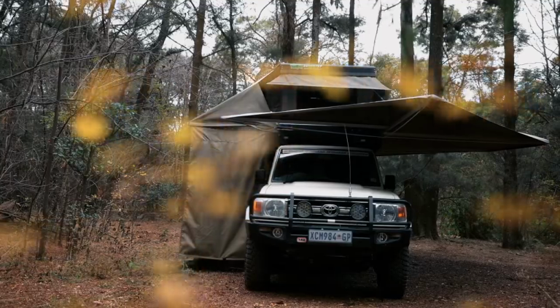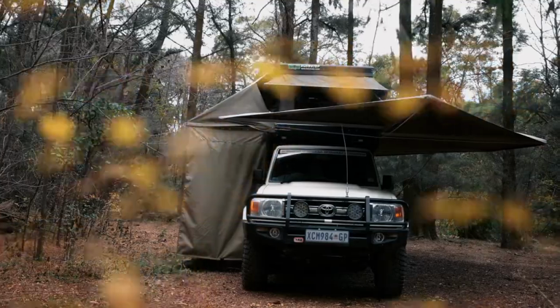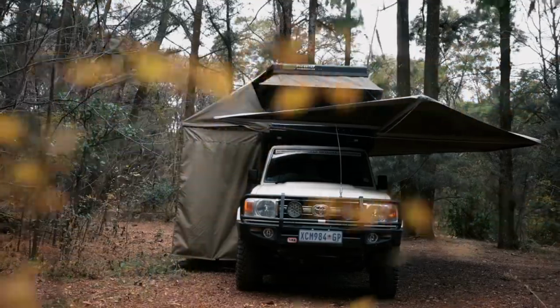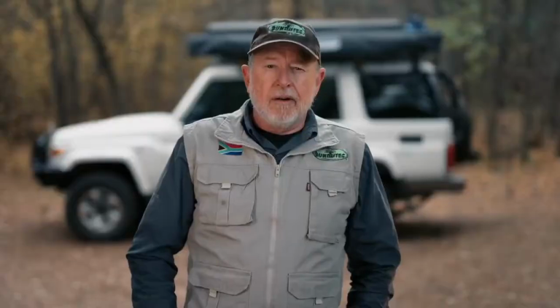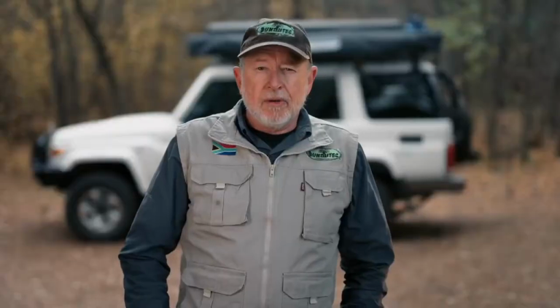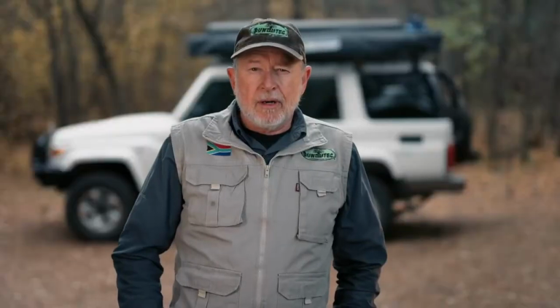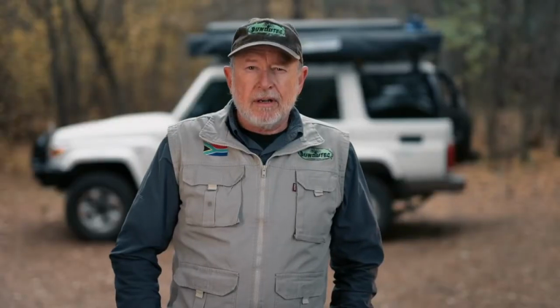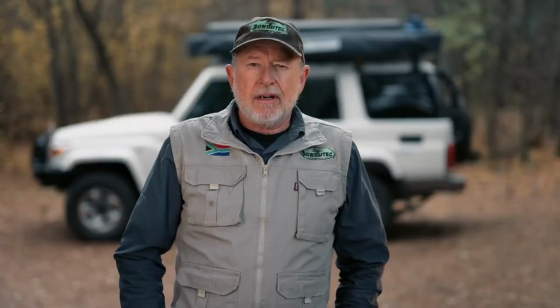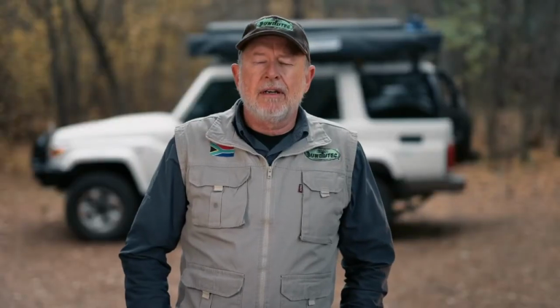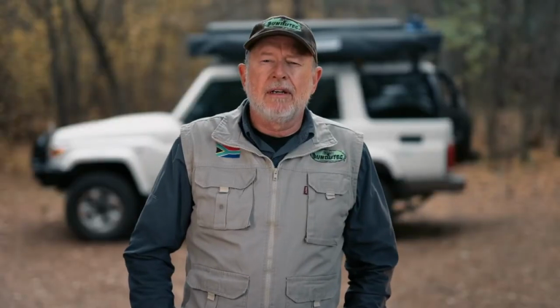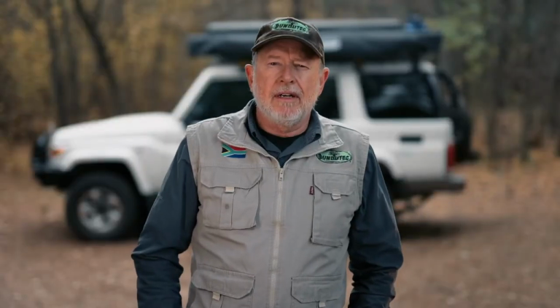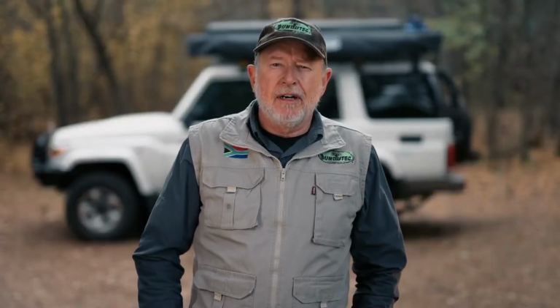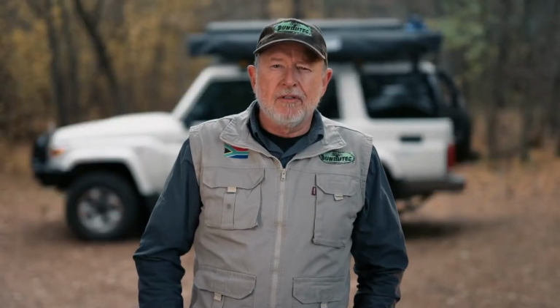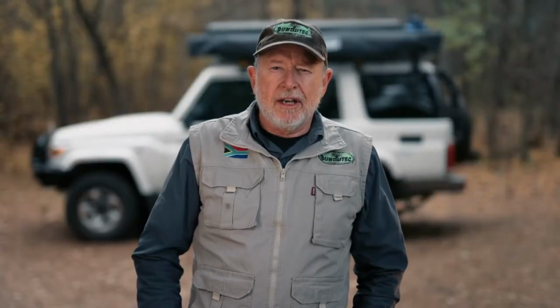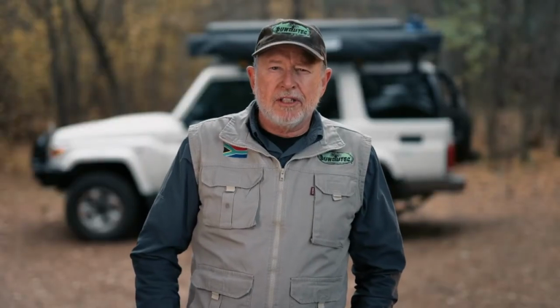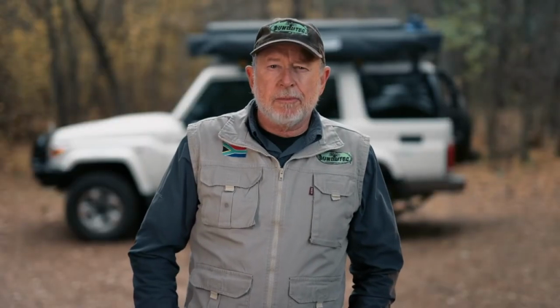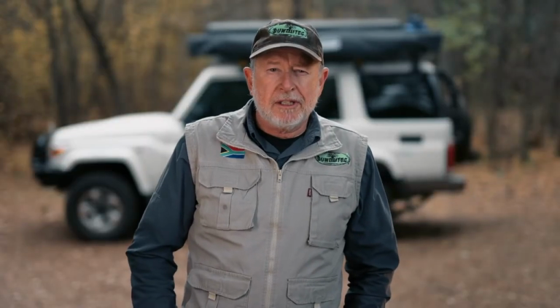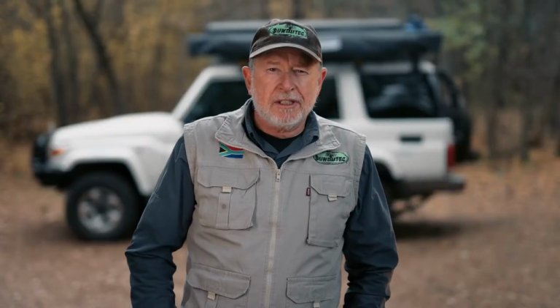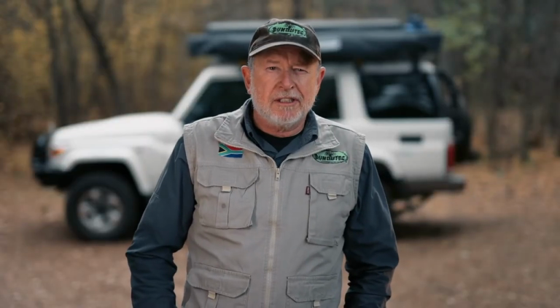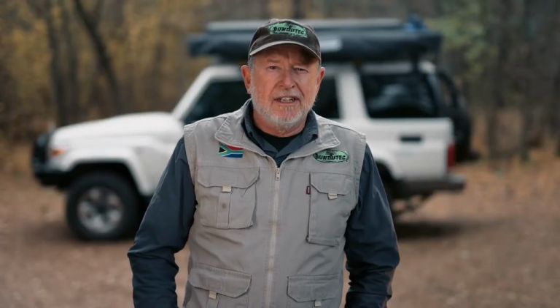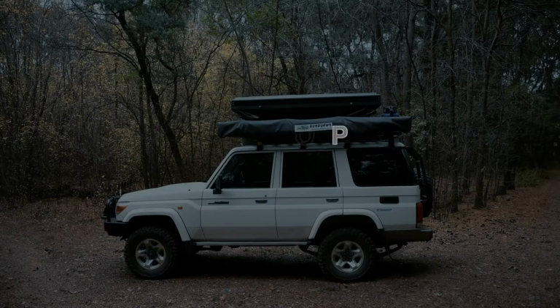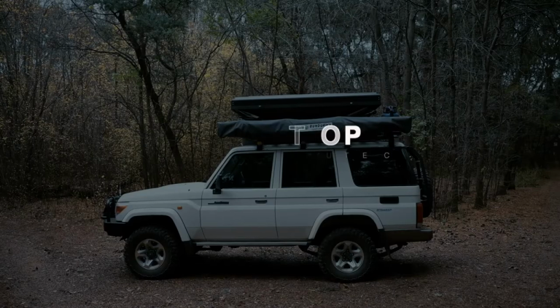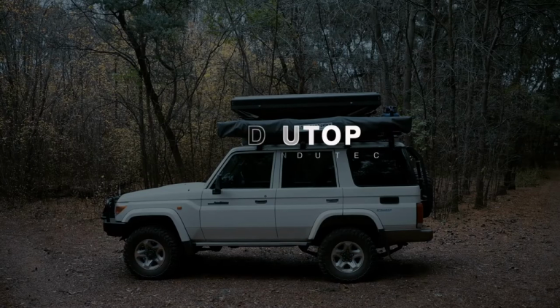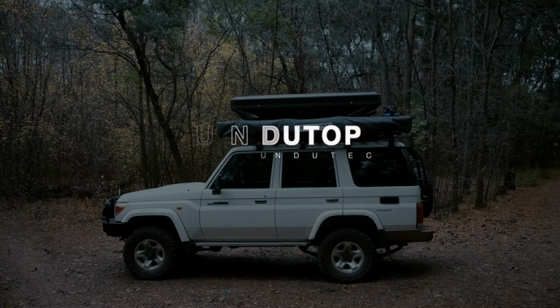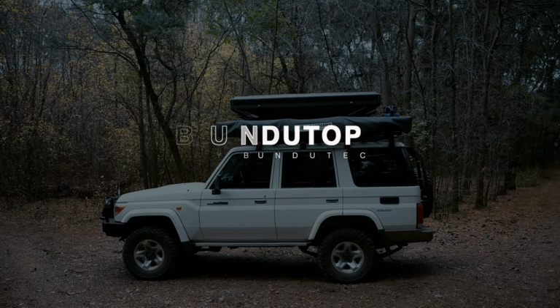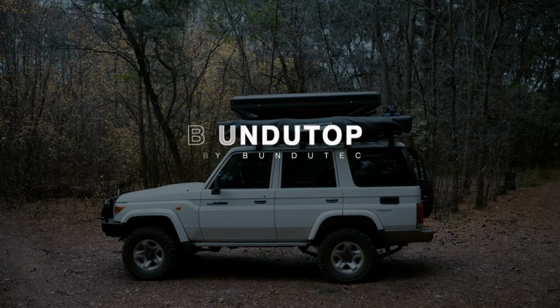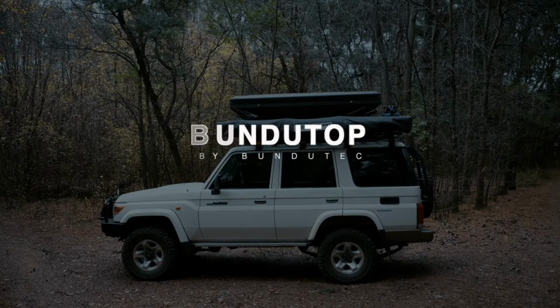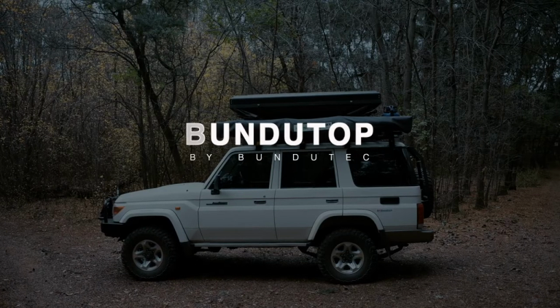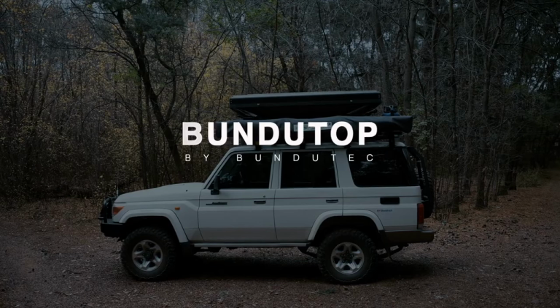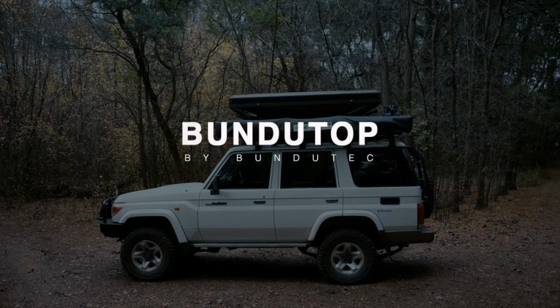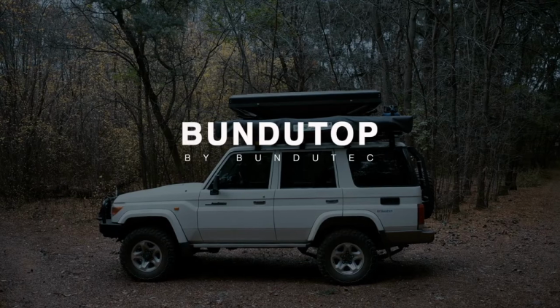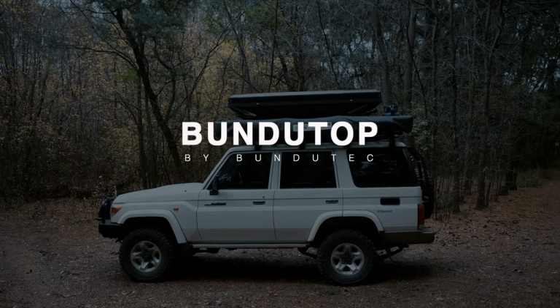Hello, I'm Johan Krik, Overland Specialist, and I'd like to present to you the Bundetop.